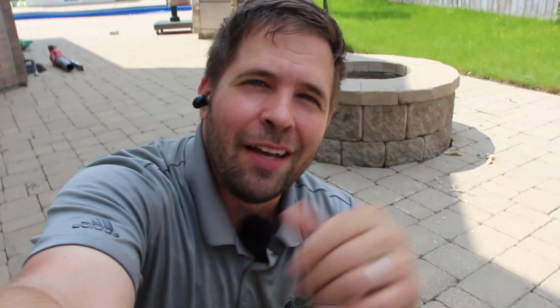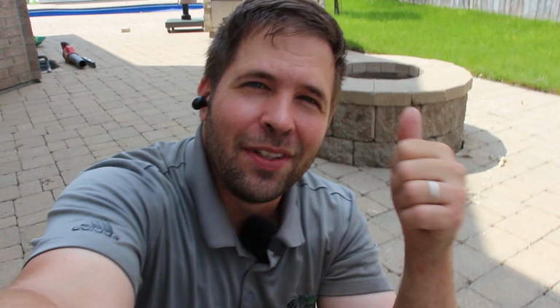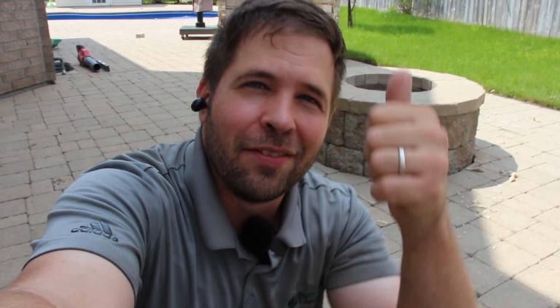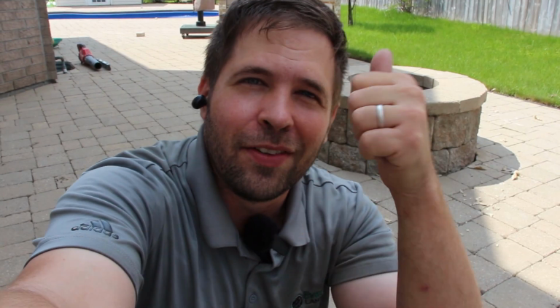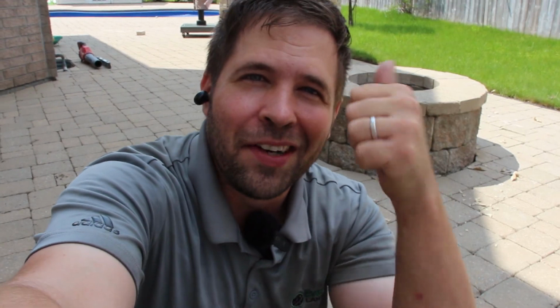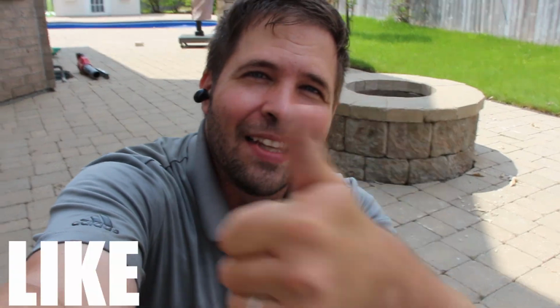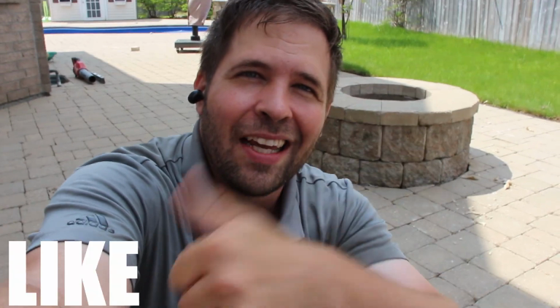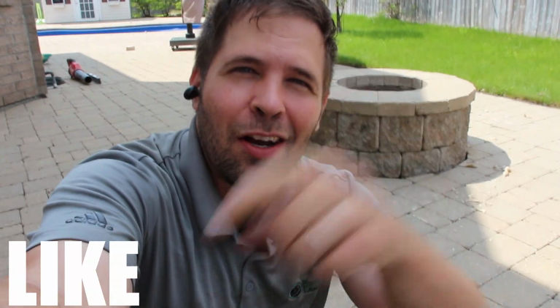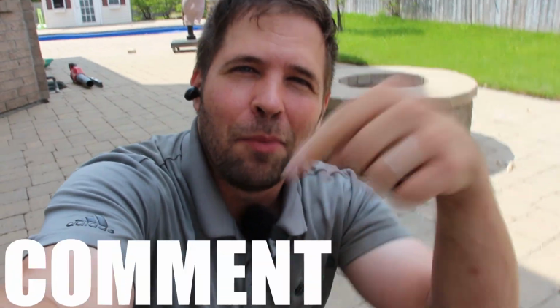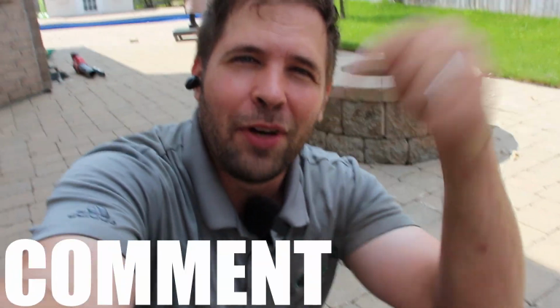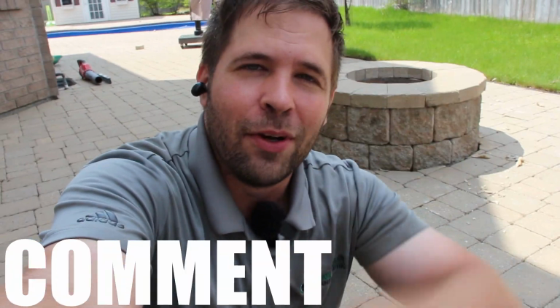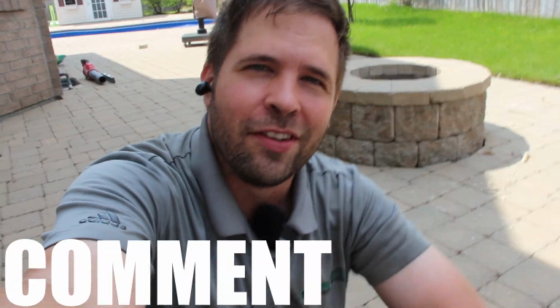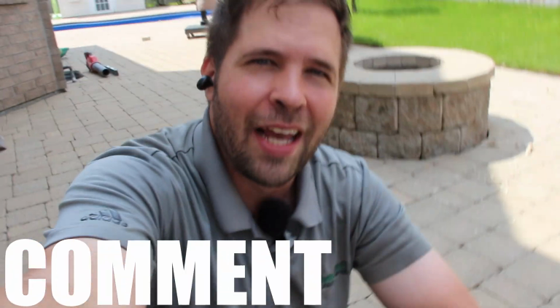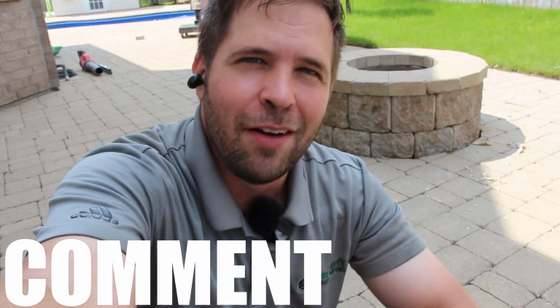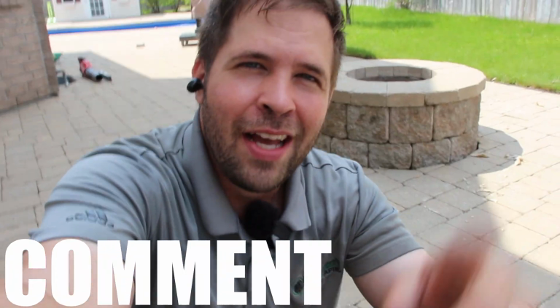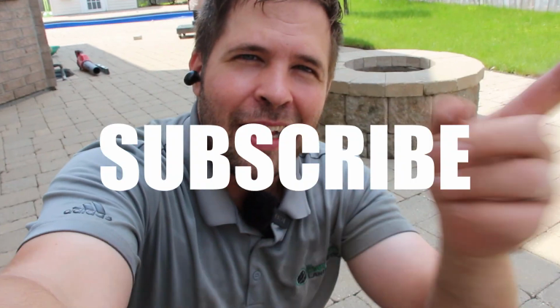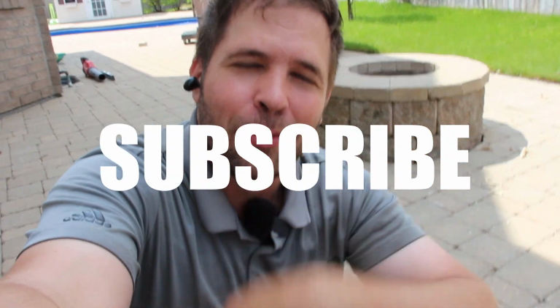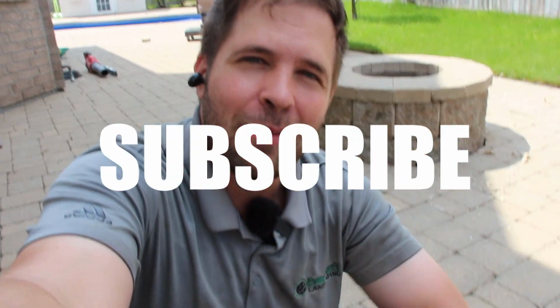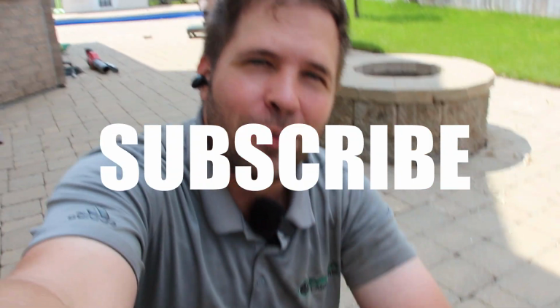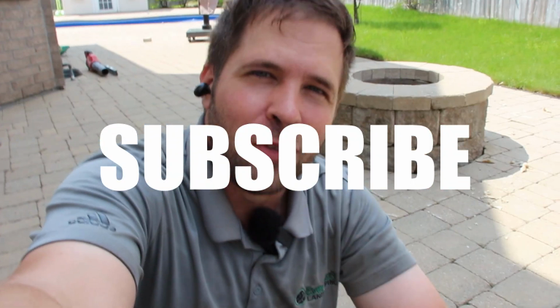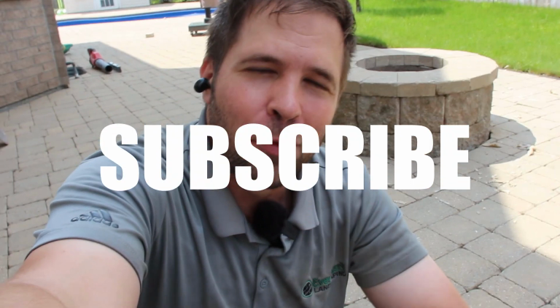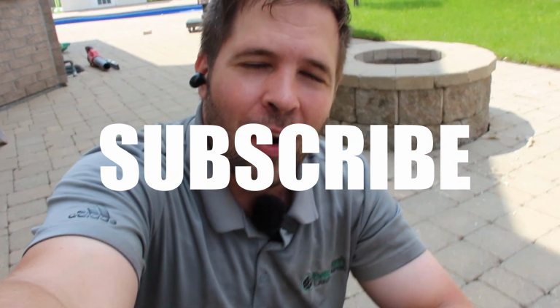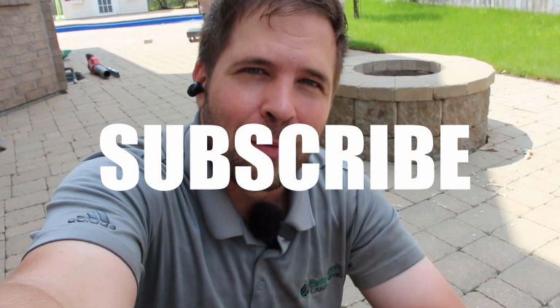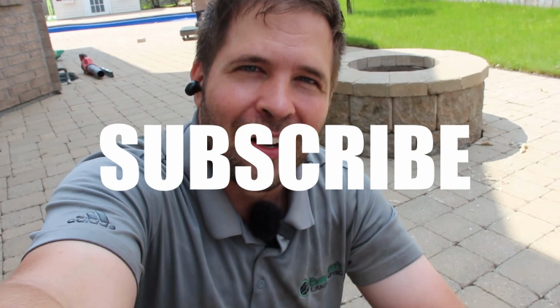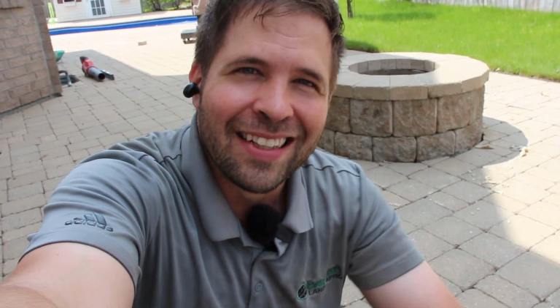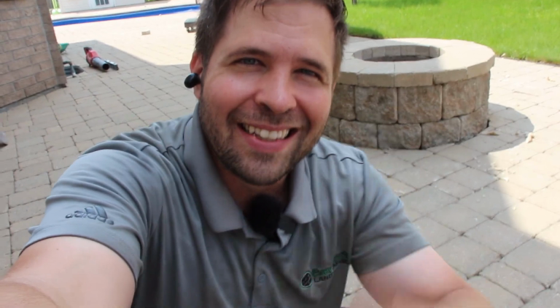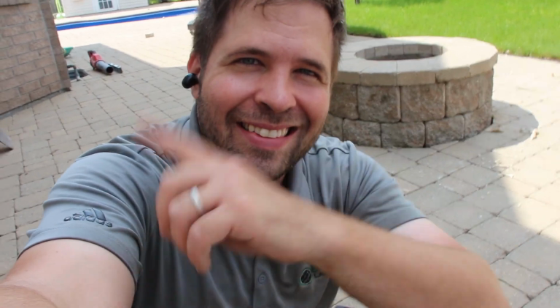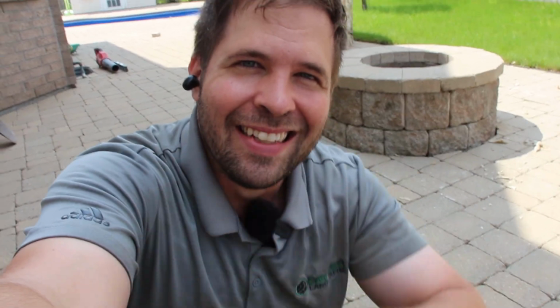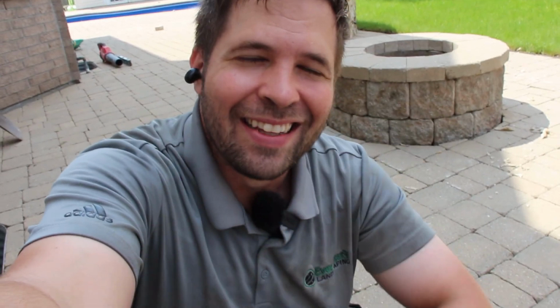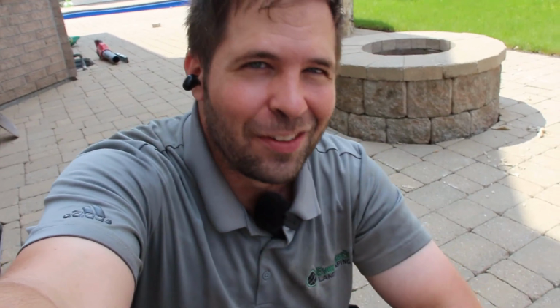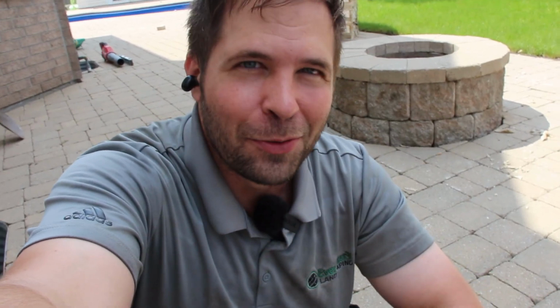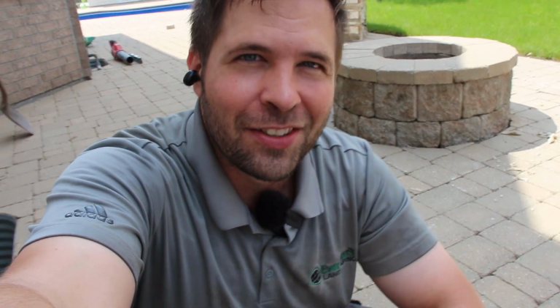I hope this video has helped you. If it has, please give it a like, comment below any questions you may have, and subscribe to this YouTube channel for more hardscaping content. Thank you so much for watching.